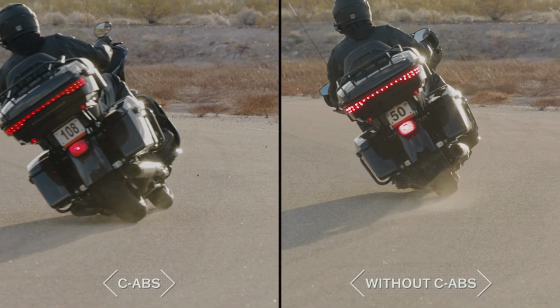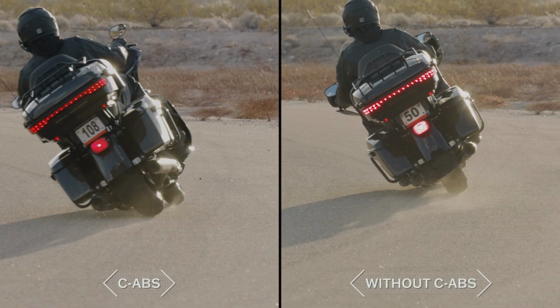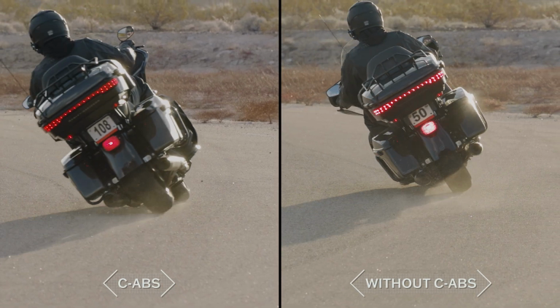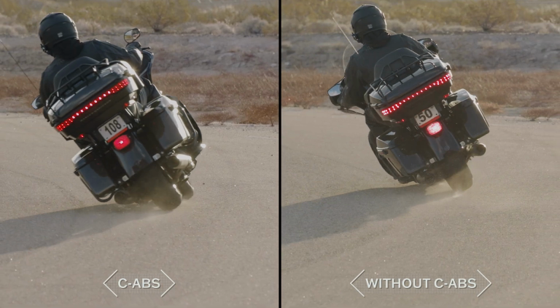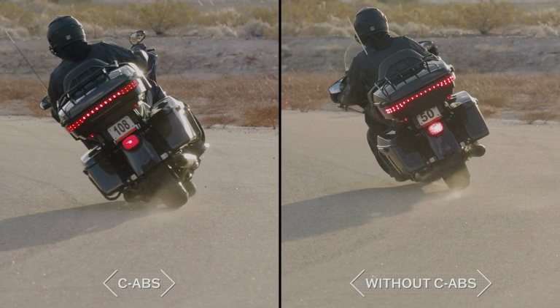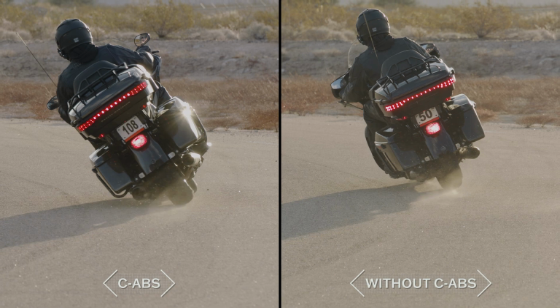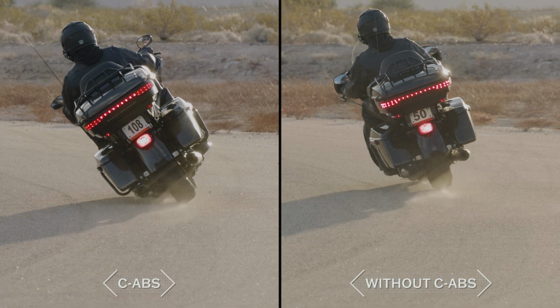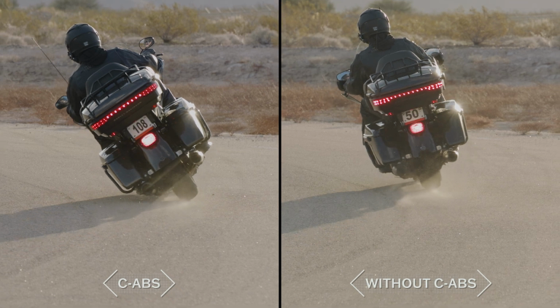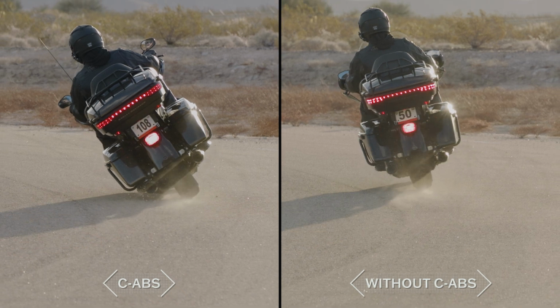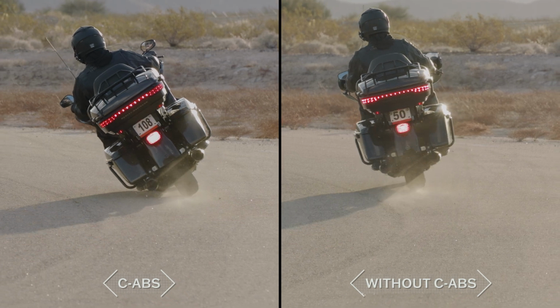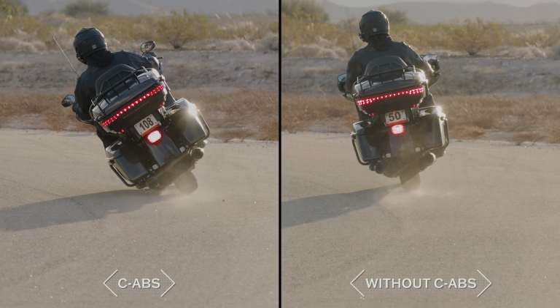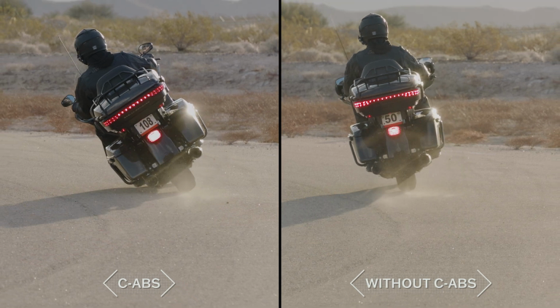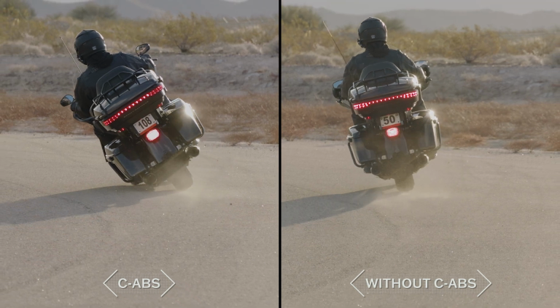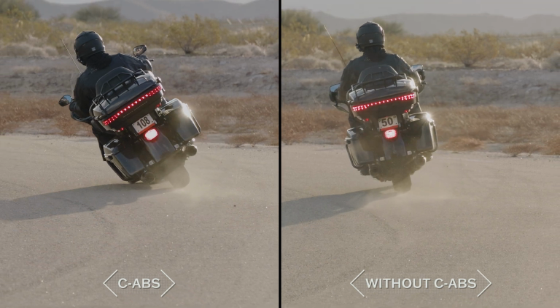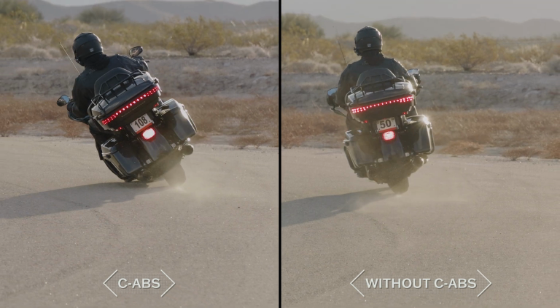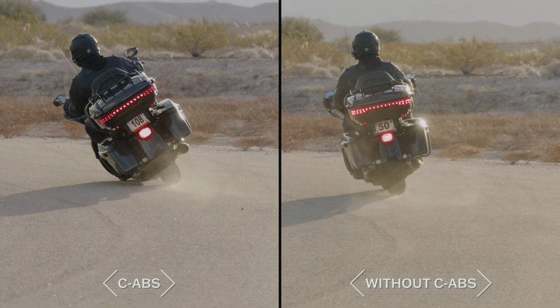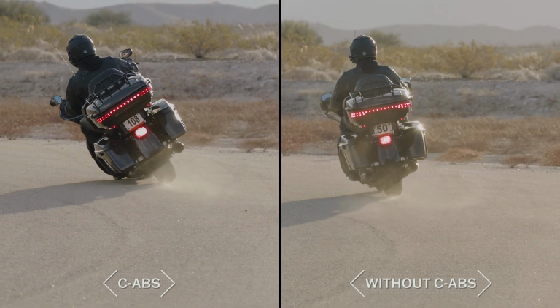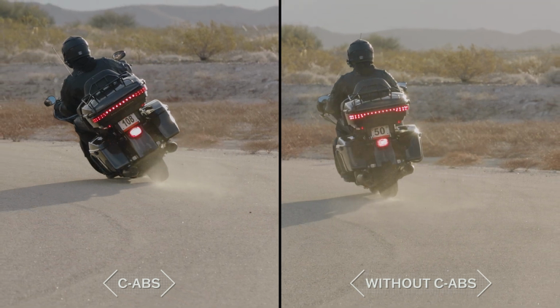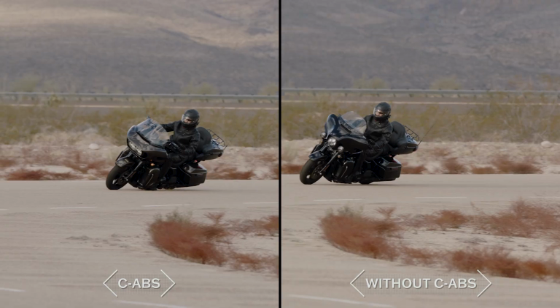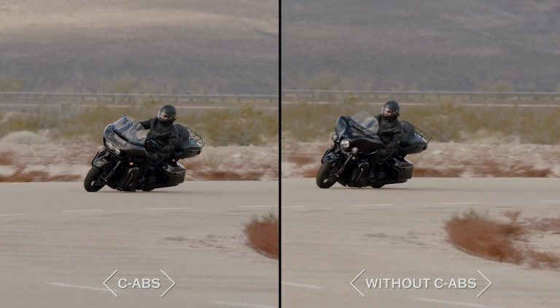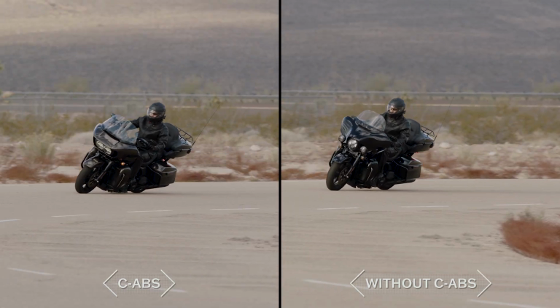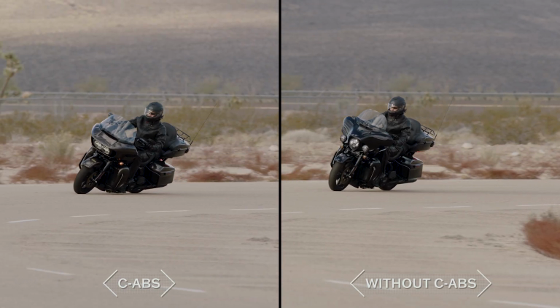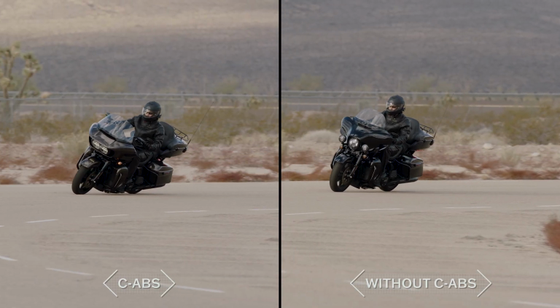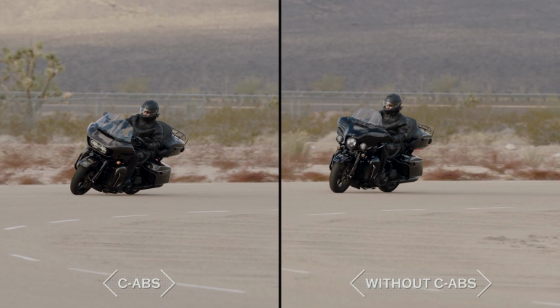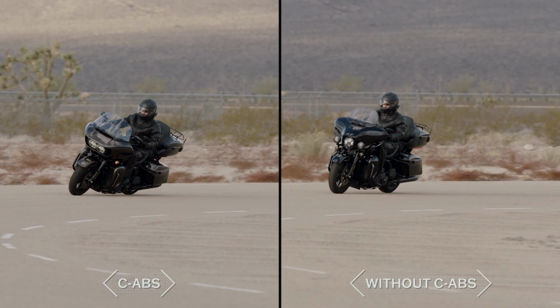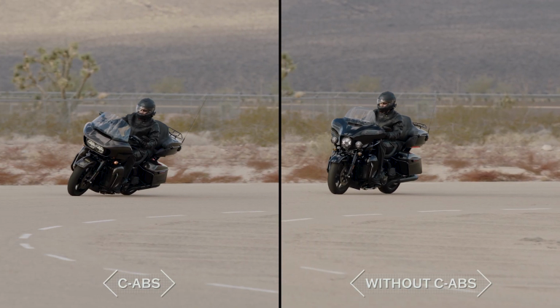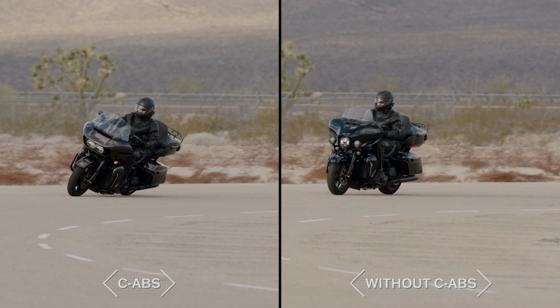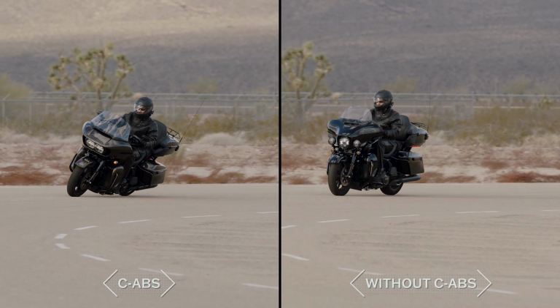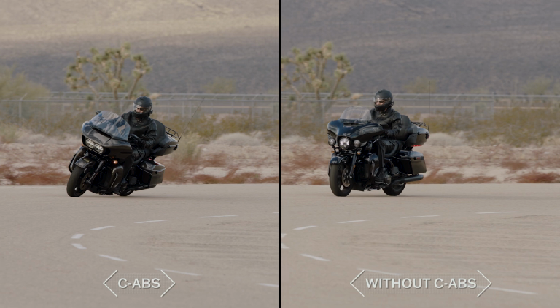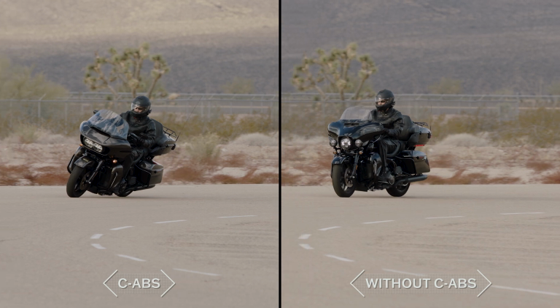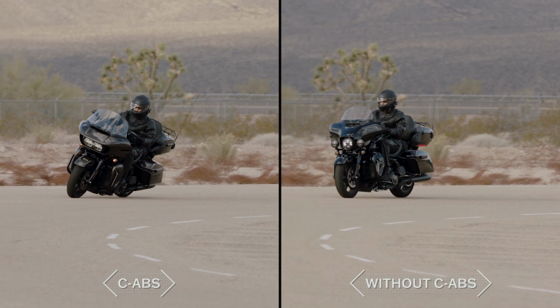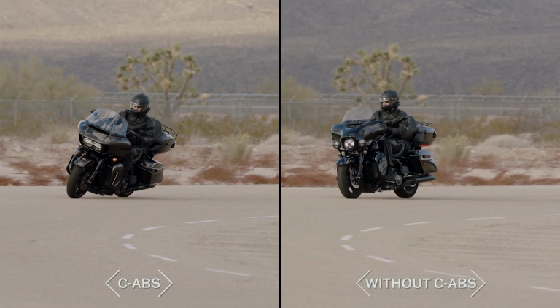It also helps reduce the risk of a low side crash, which can occur while cornering when too much brake pressure is applied relative to the available traction.